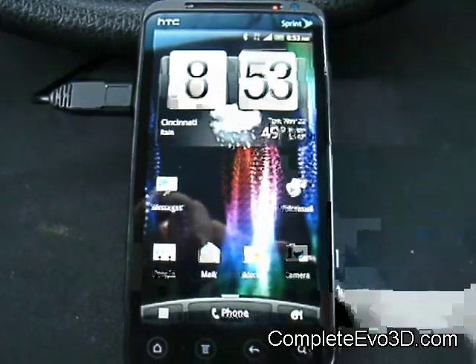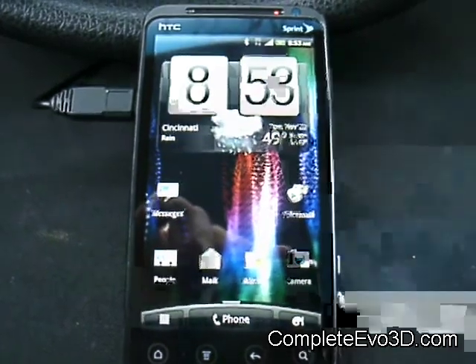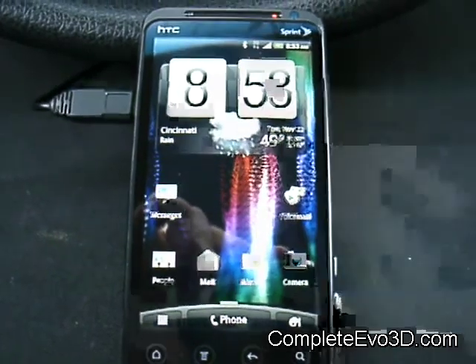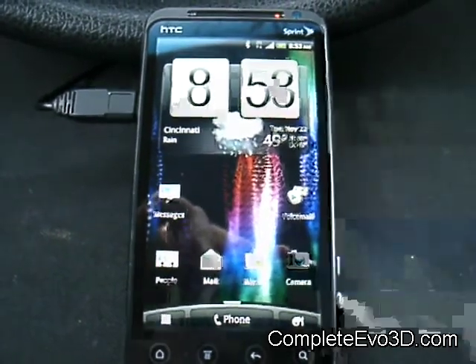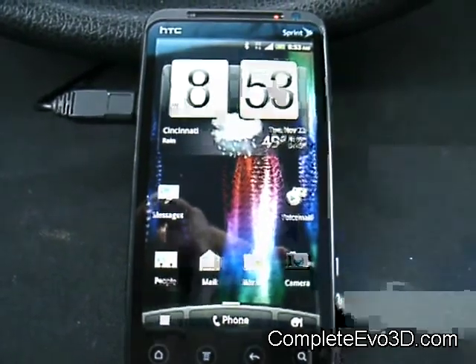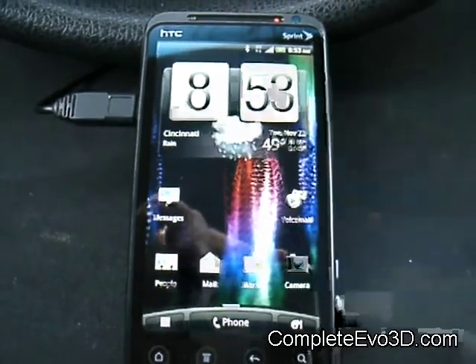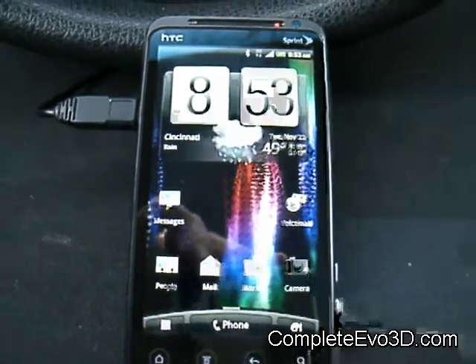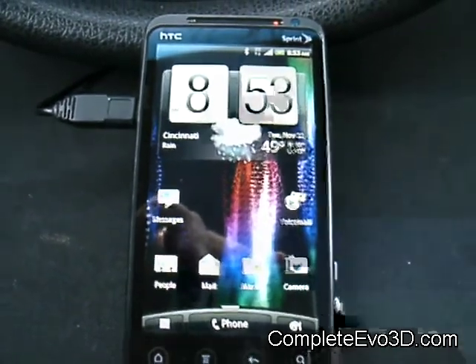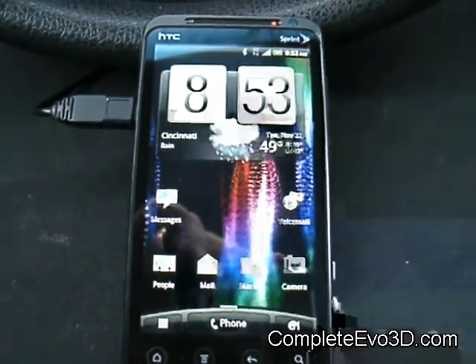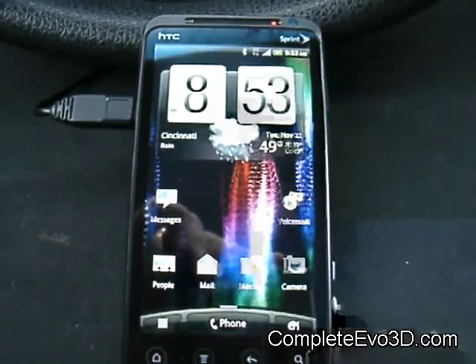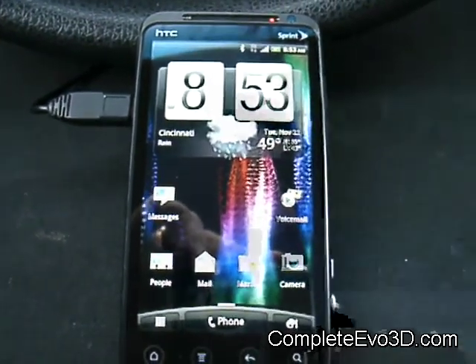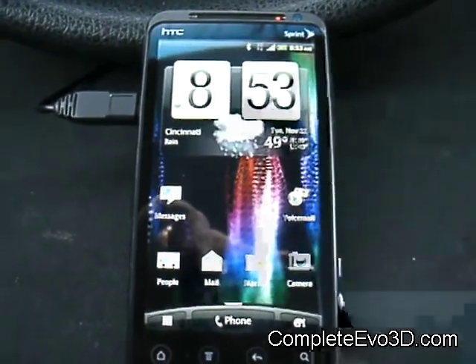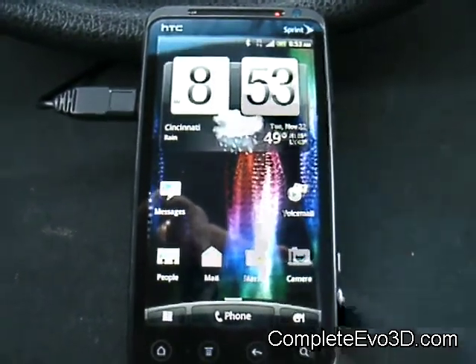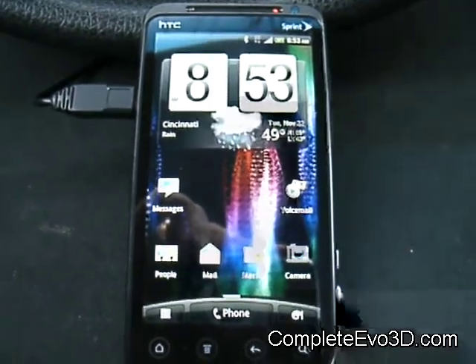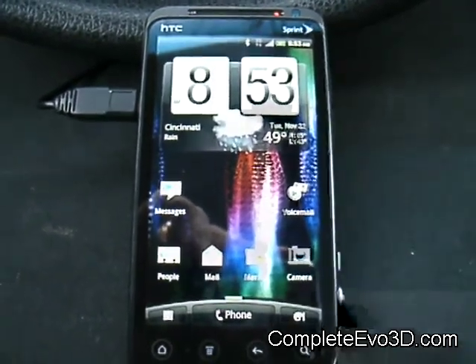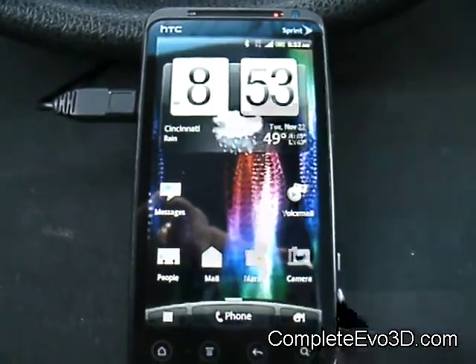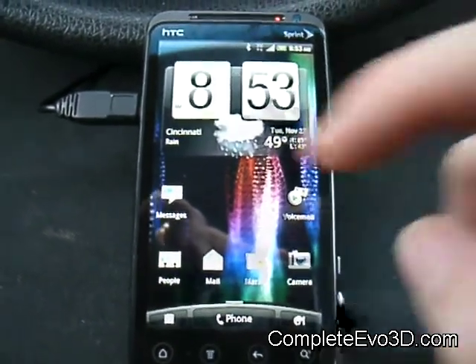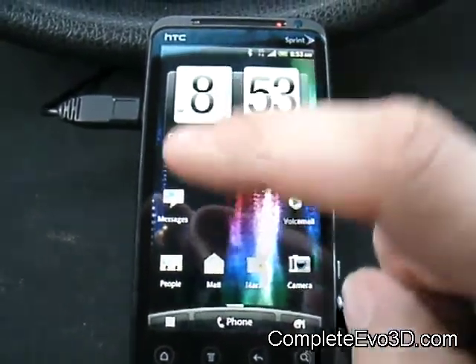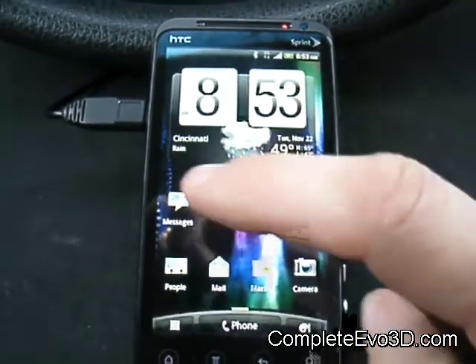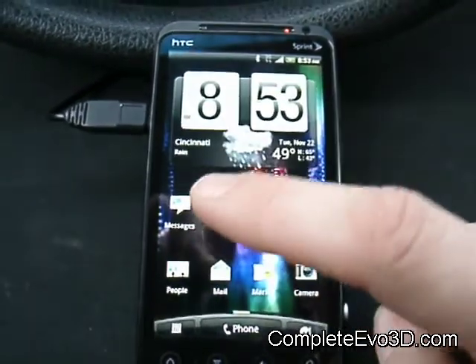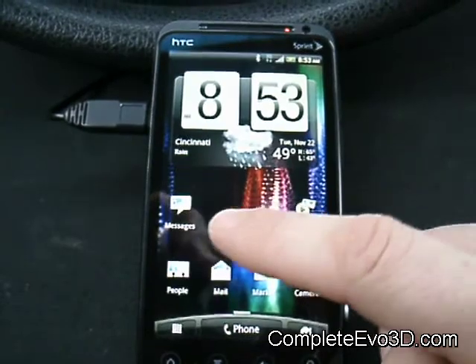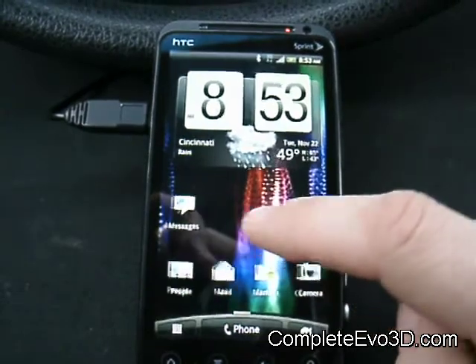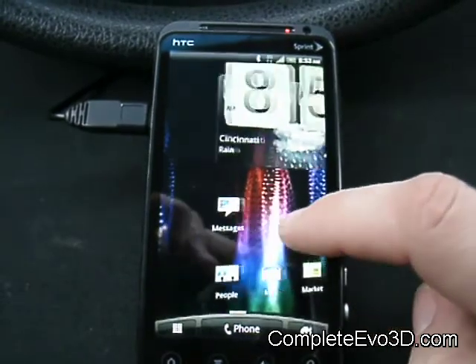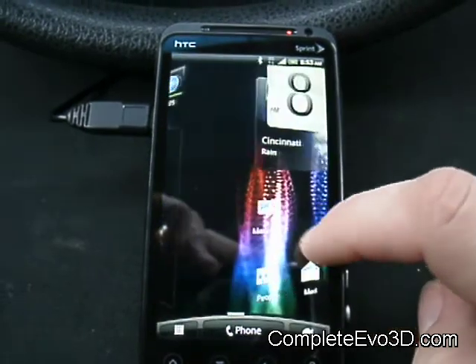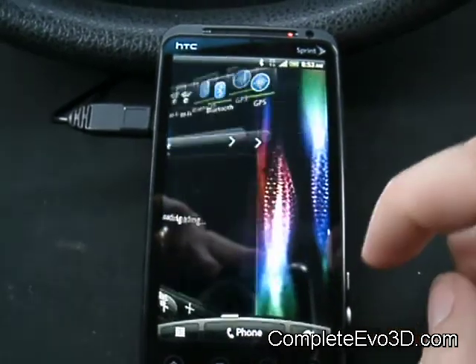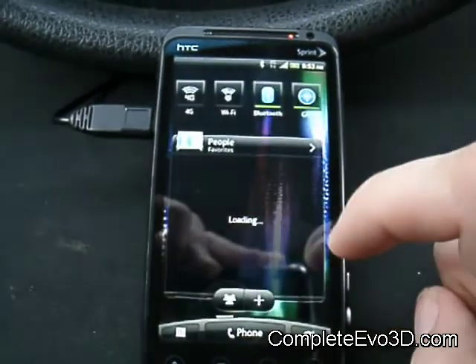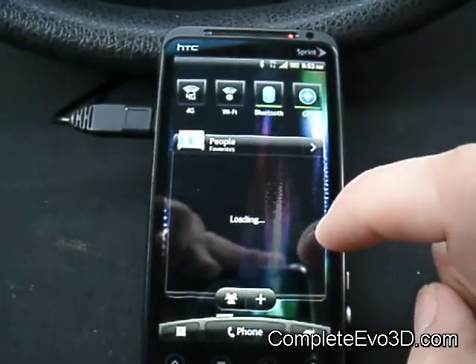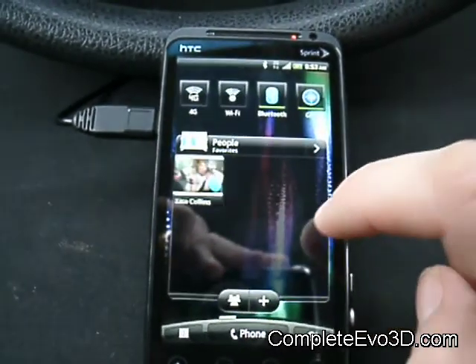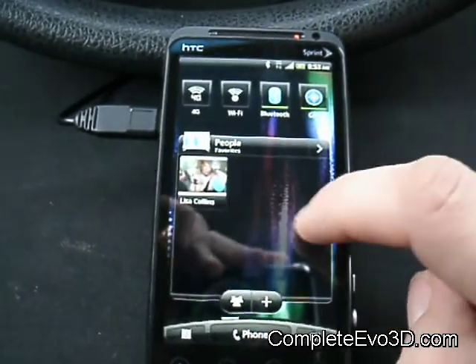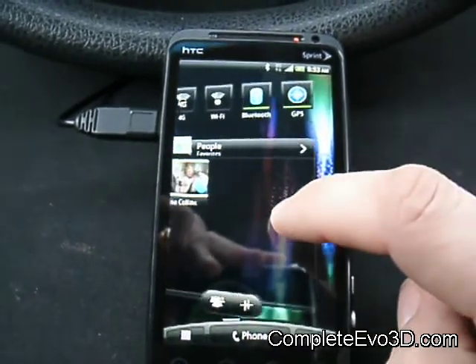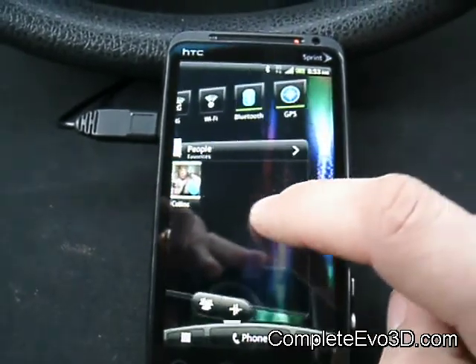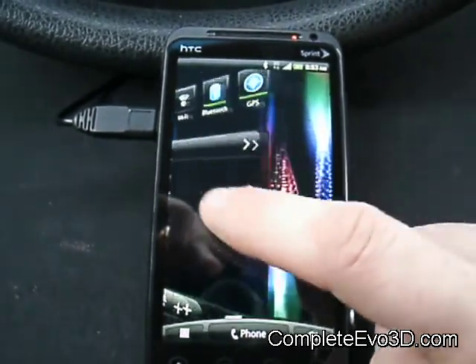Hey everybody, this is Dave here from CompleteEvo3D.com. I'm doing a review on the Clean ROM — this is version 2.9.